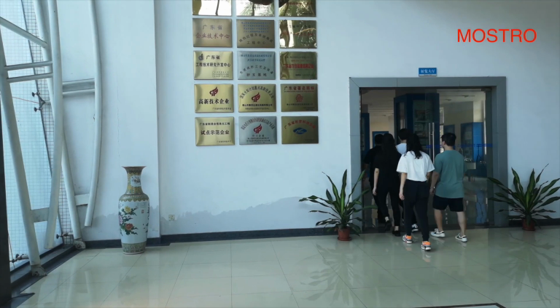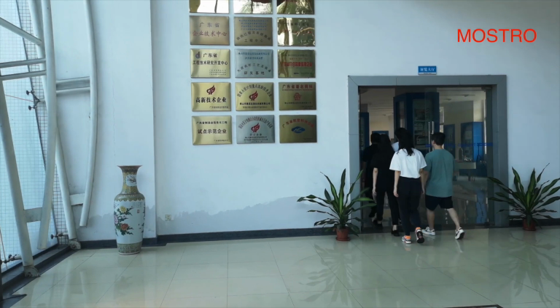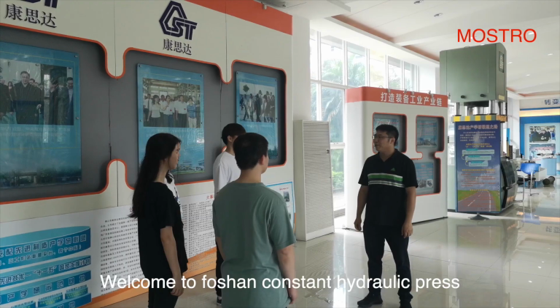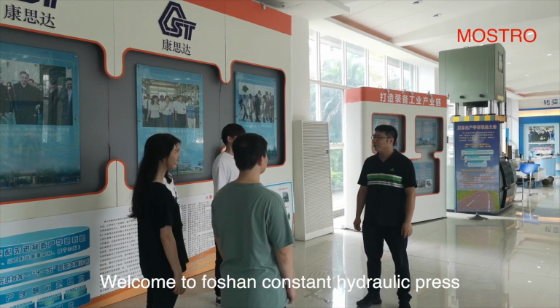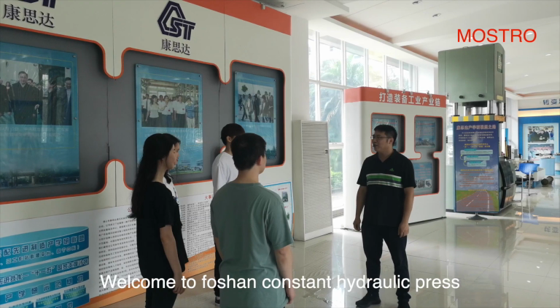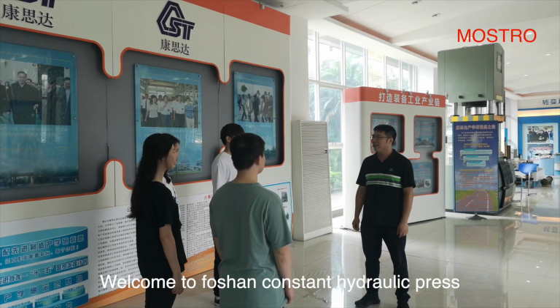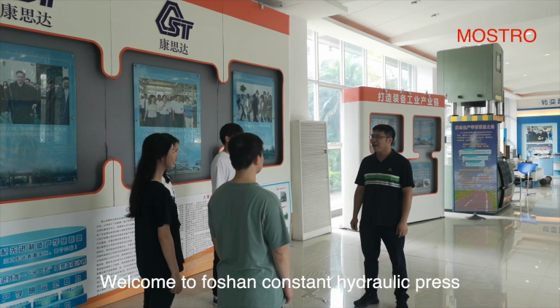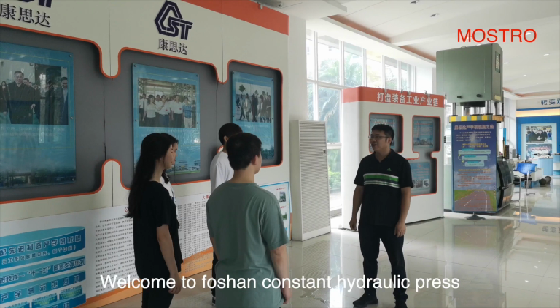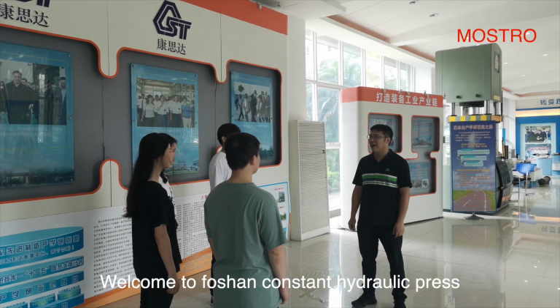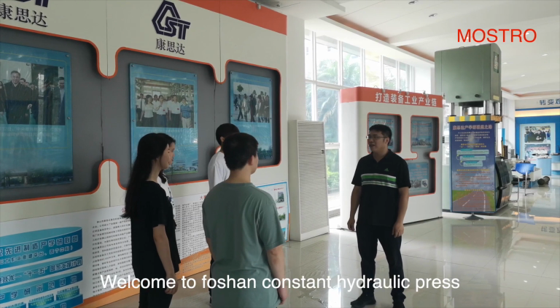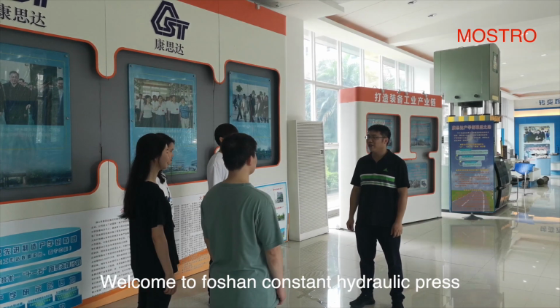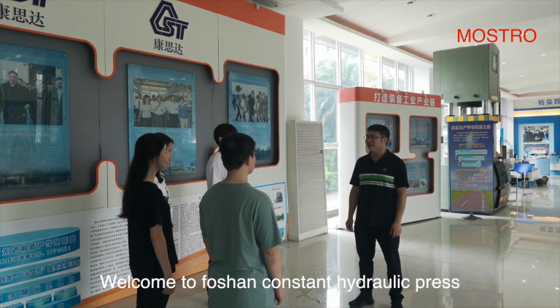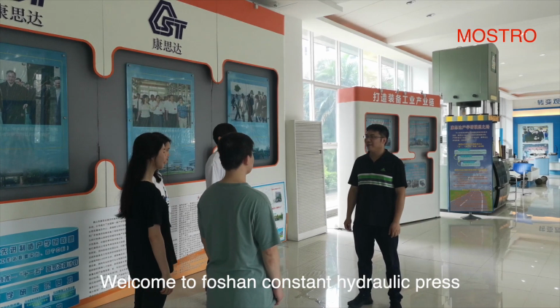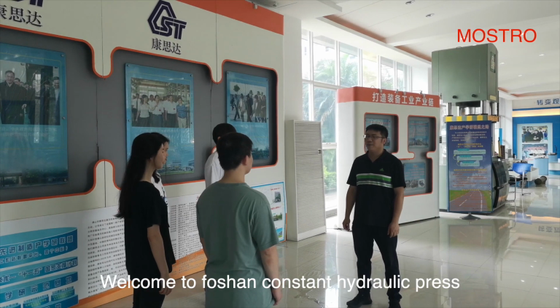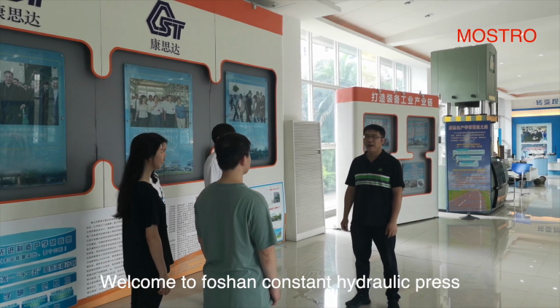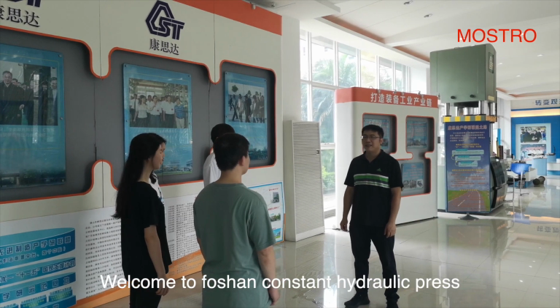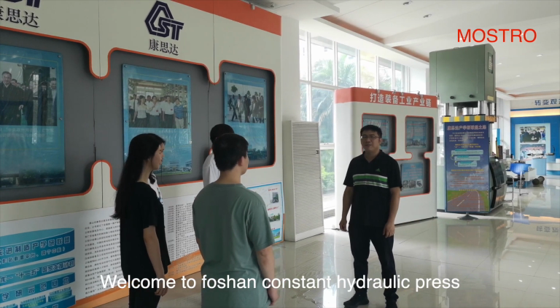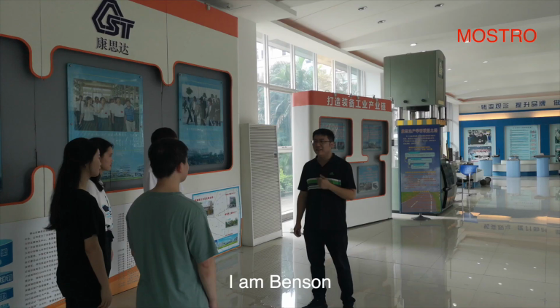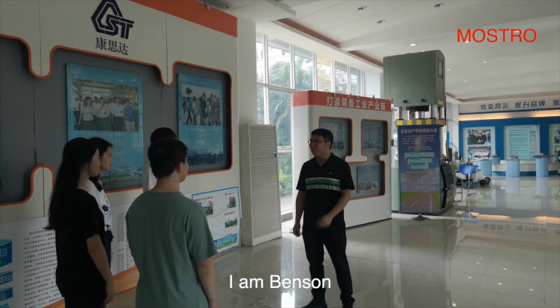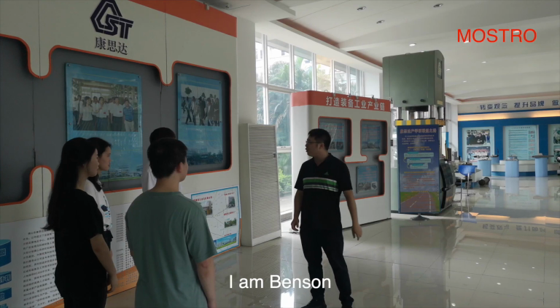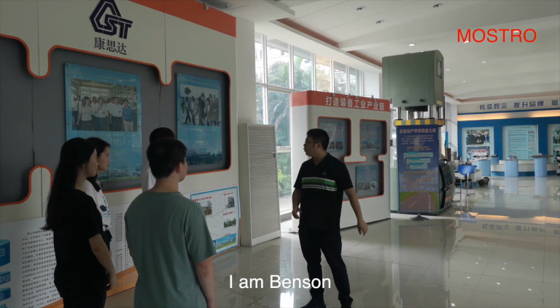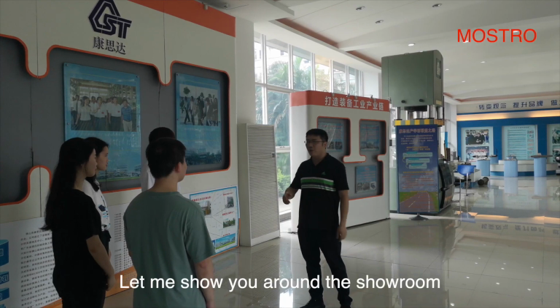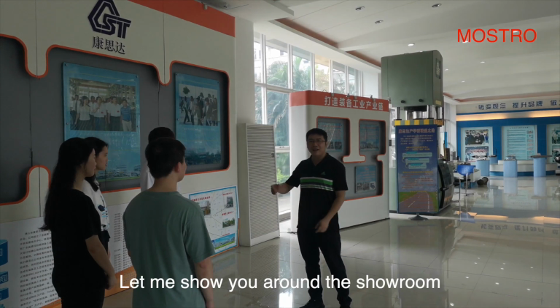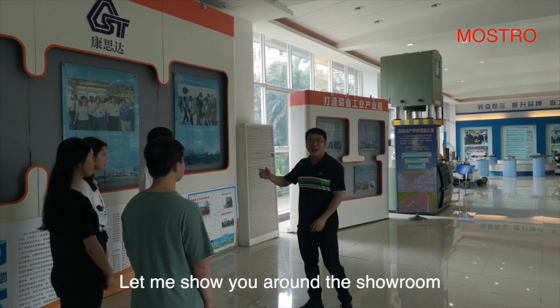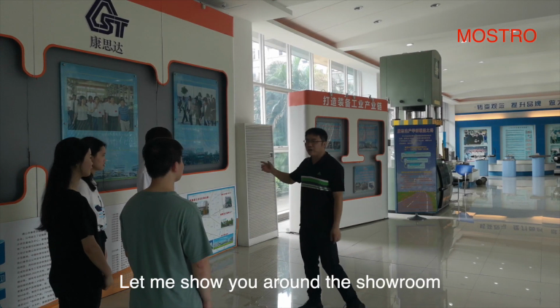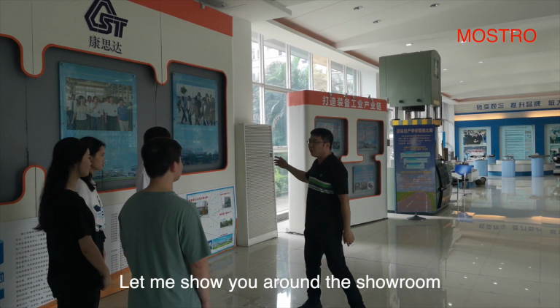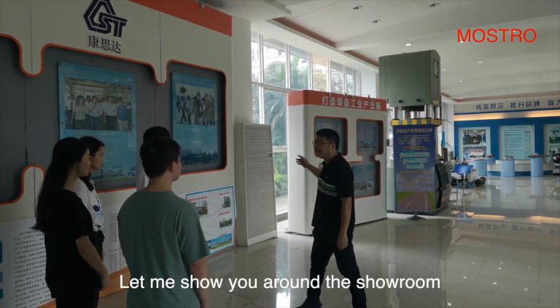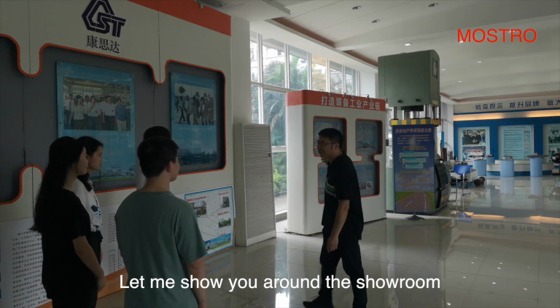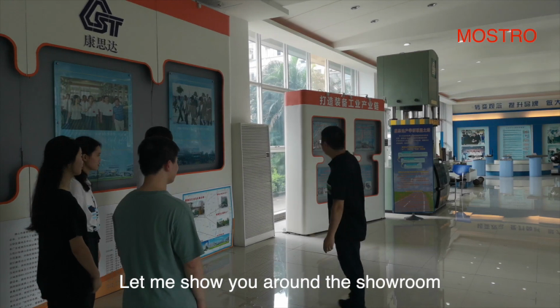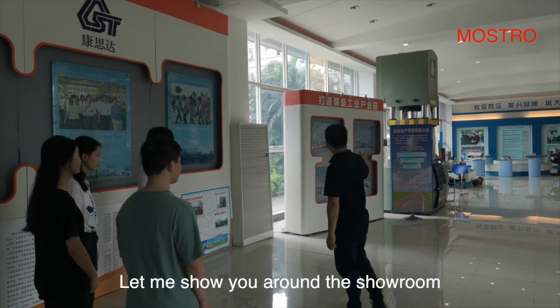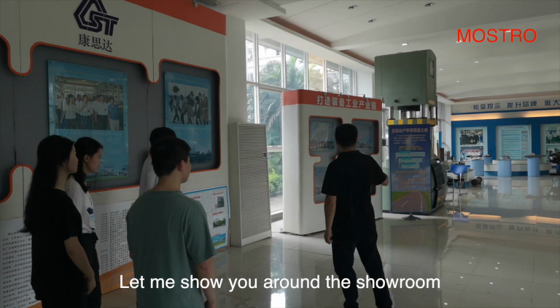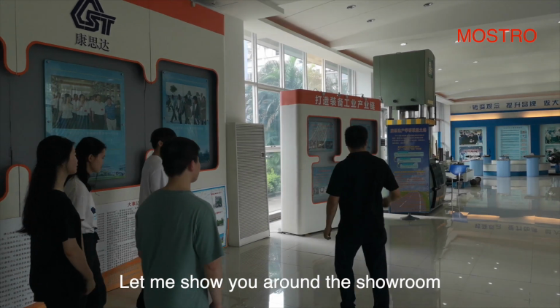Welcome to 4SUN Conster Hydraulic Press. I'm Benson. Let me show you around the showroom.